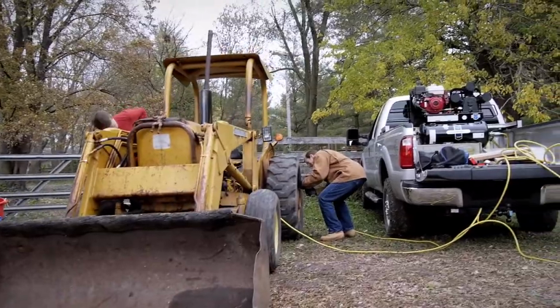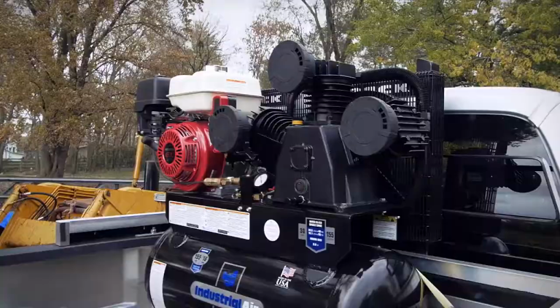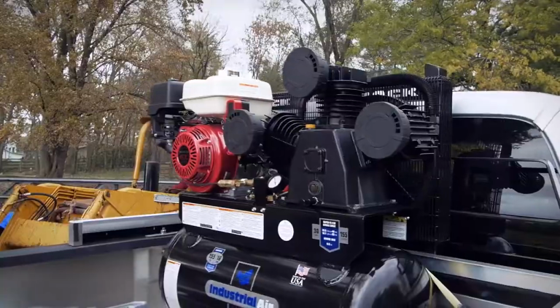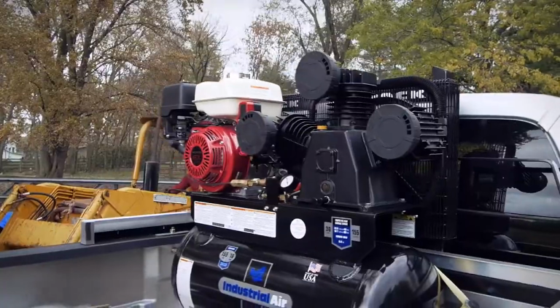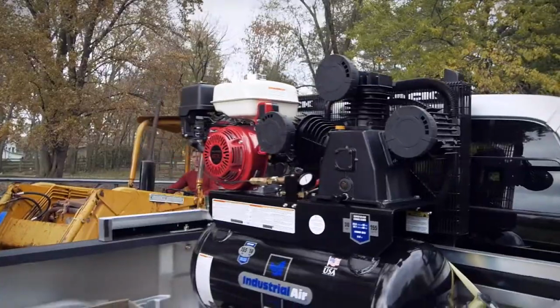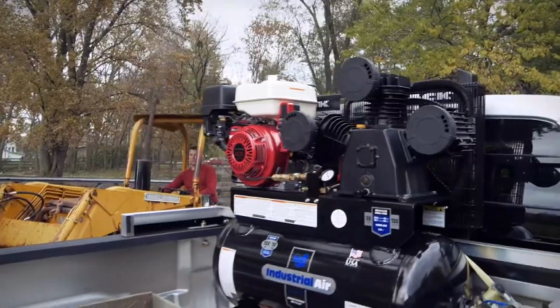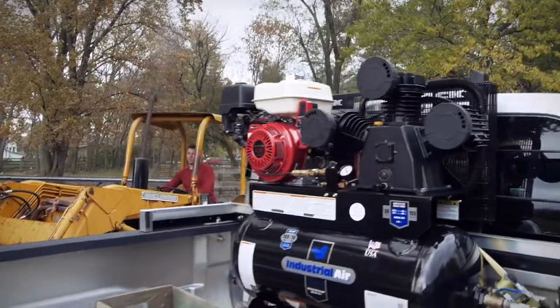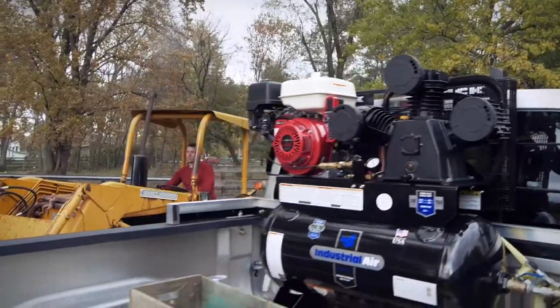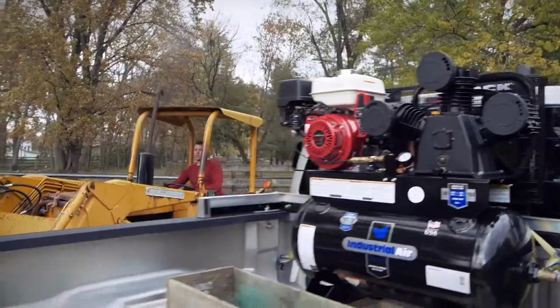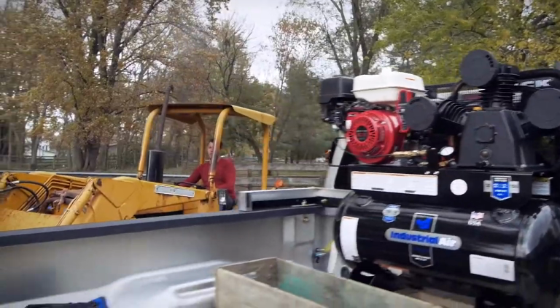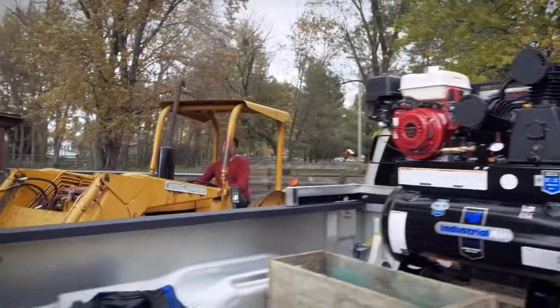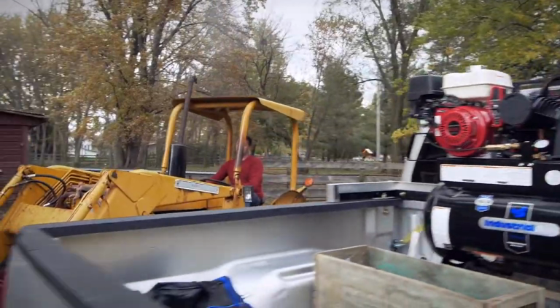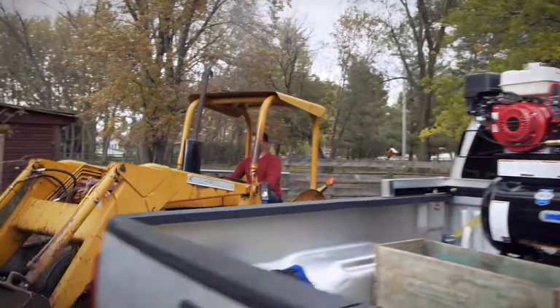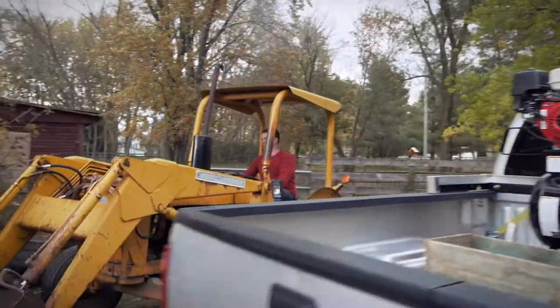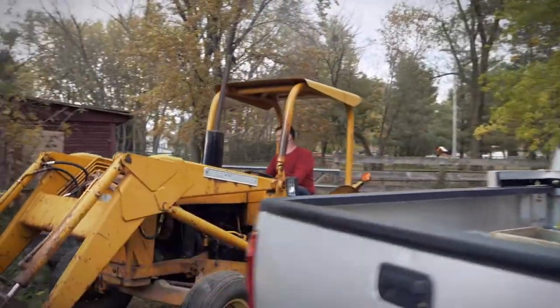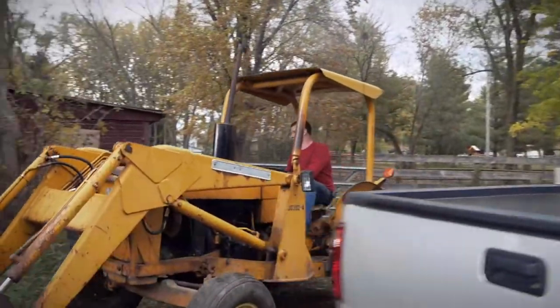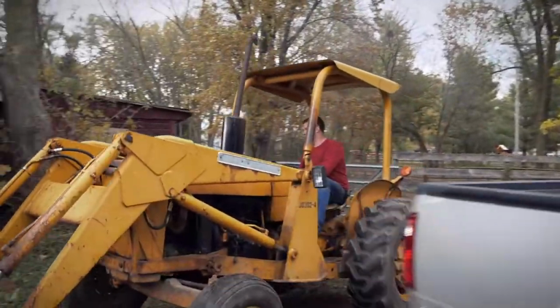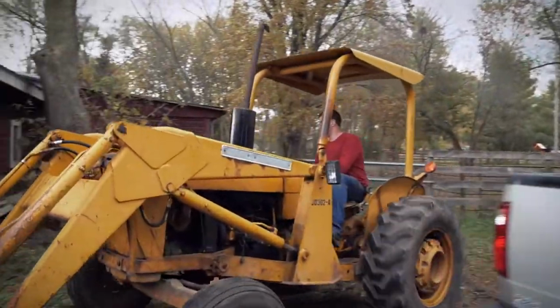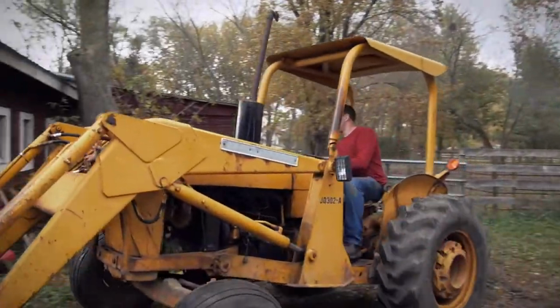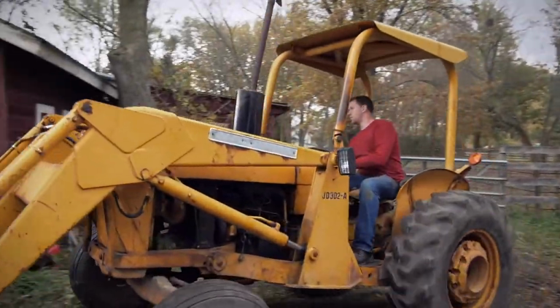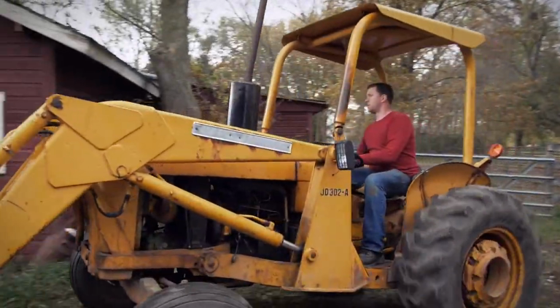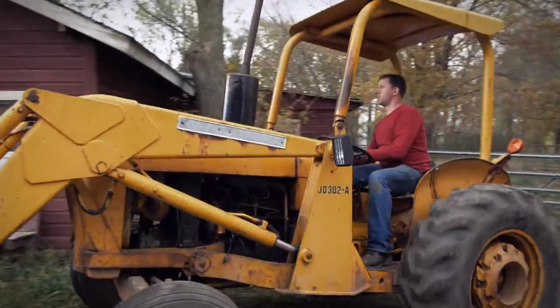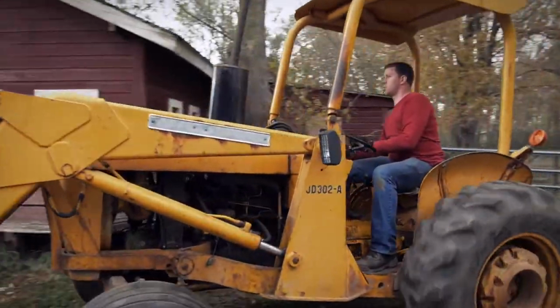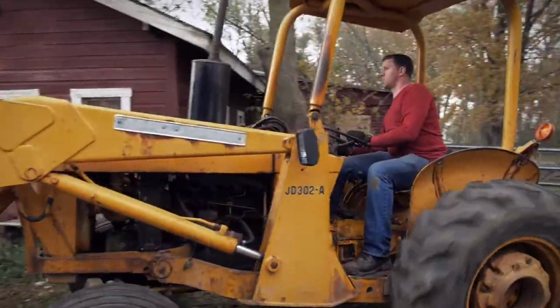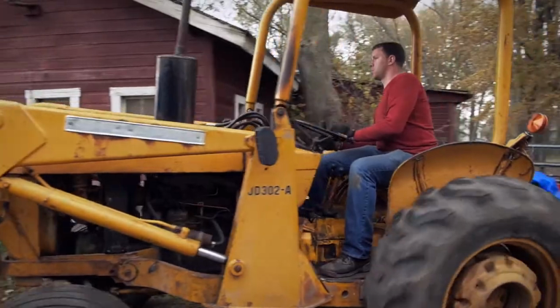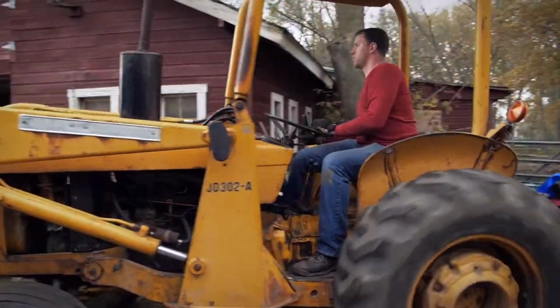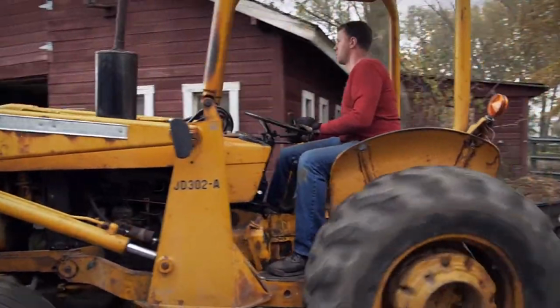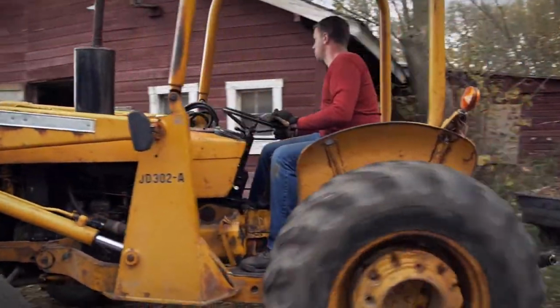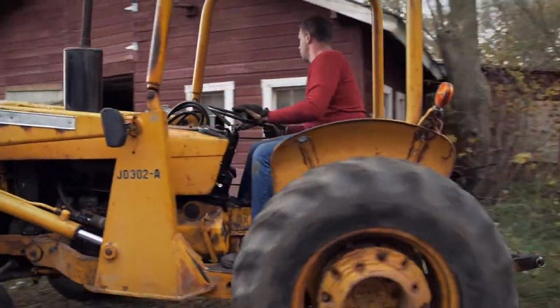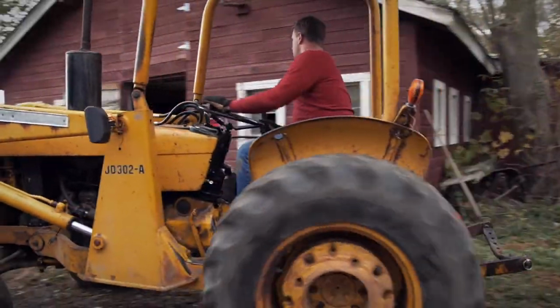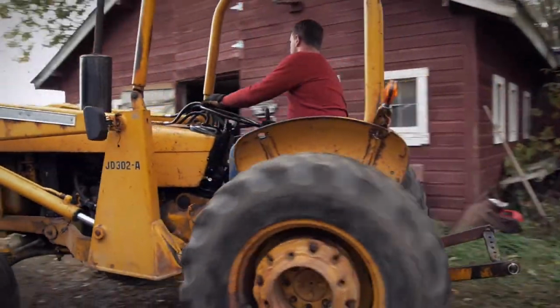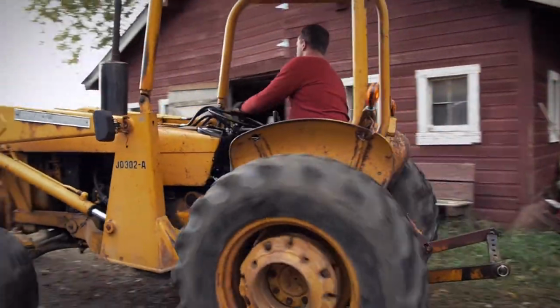The Industrial Air 30 gallon truck mount air compressor. Designed to perform, built to last.